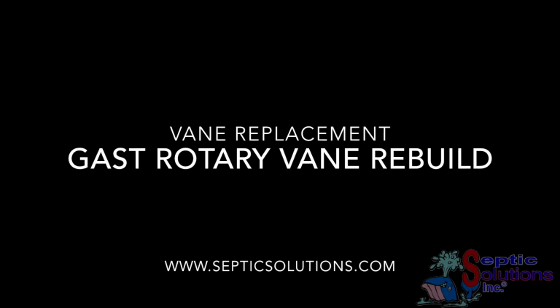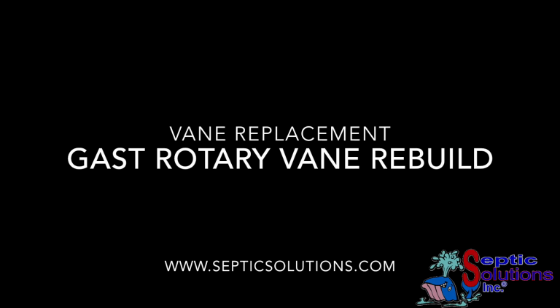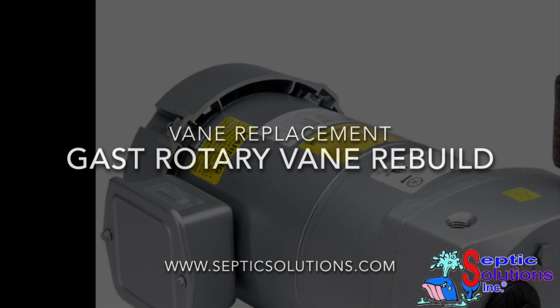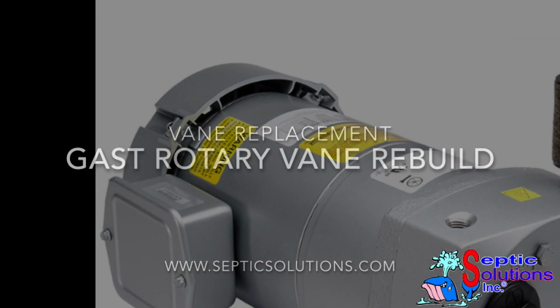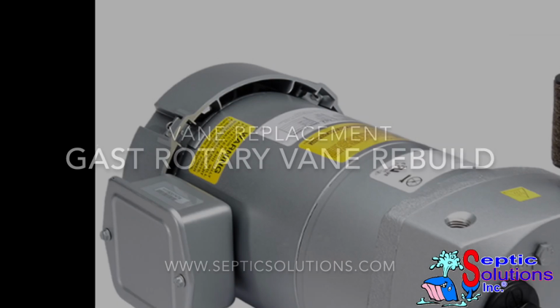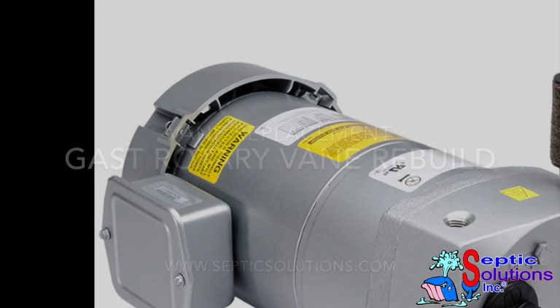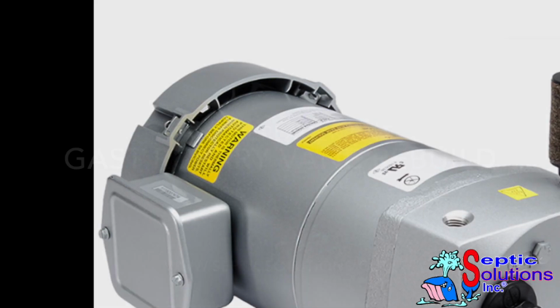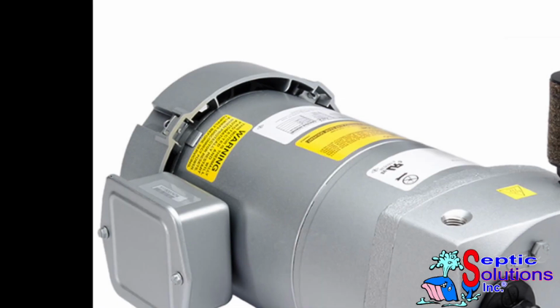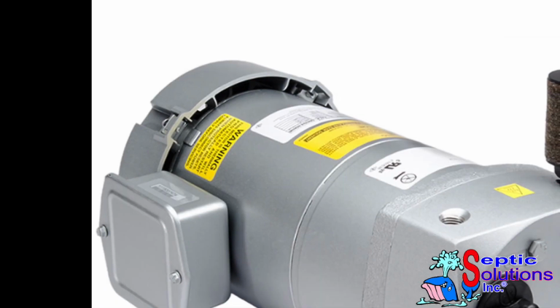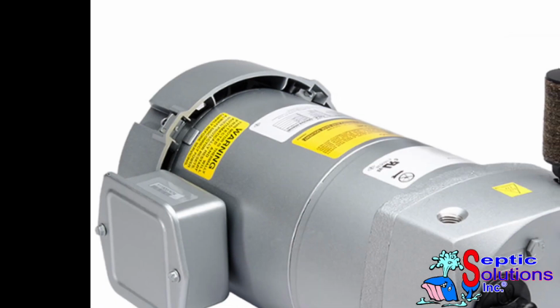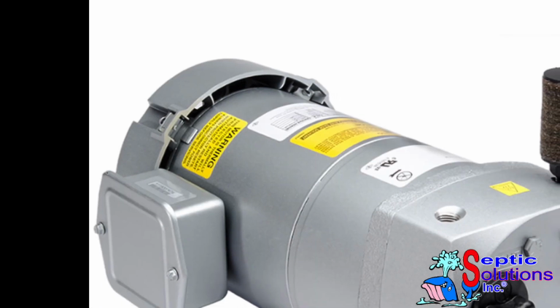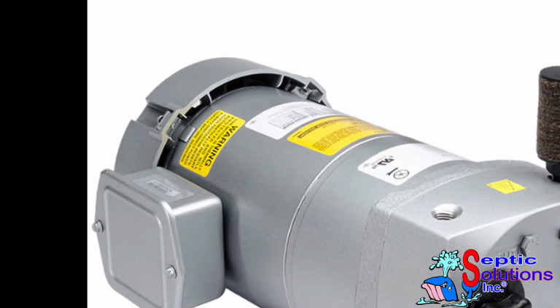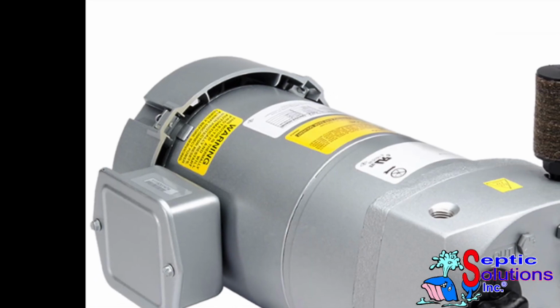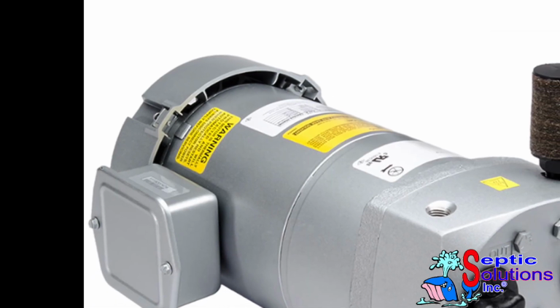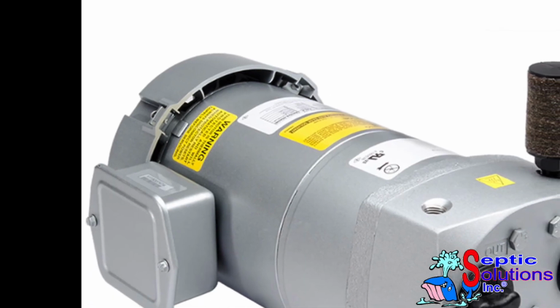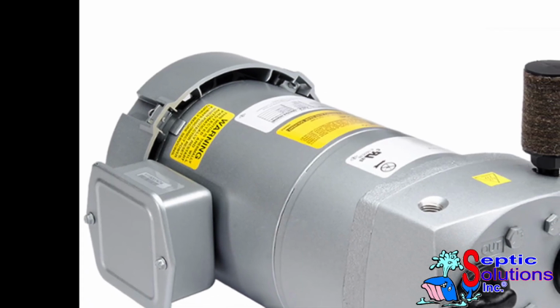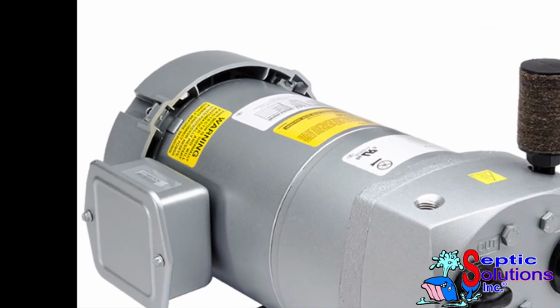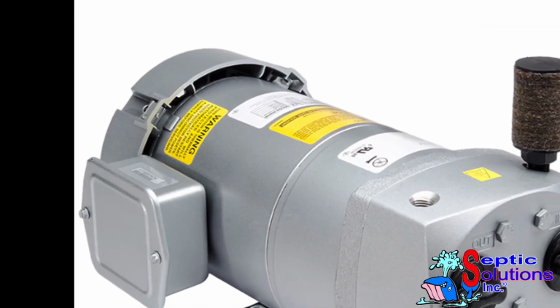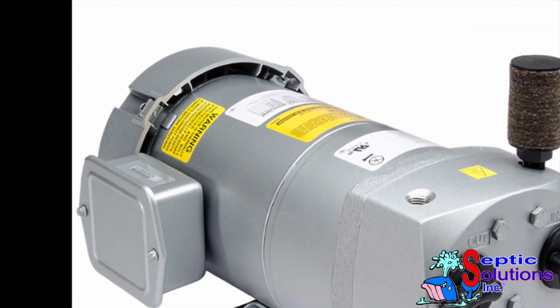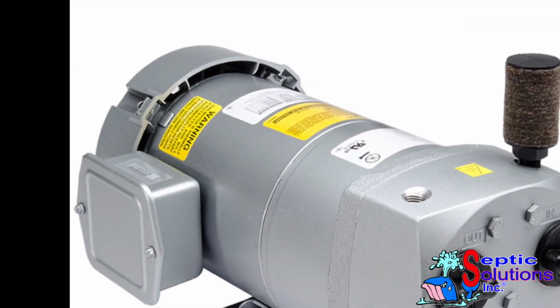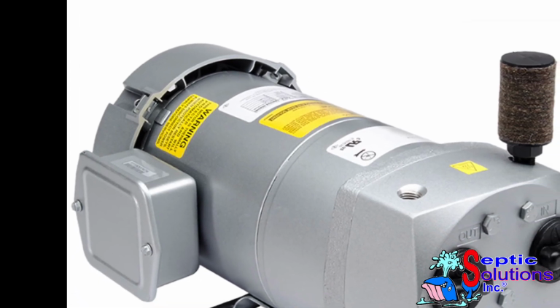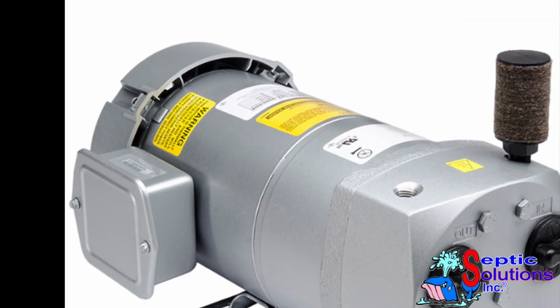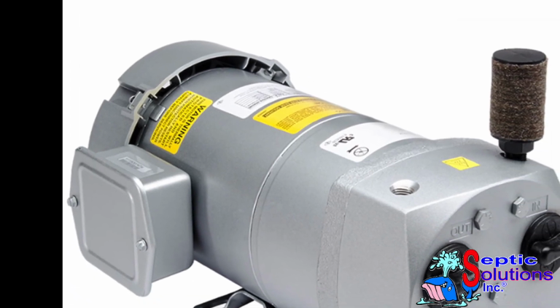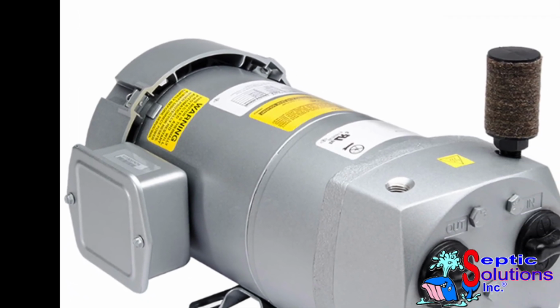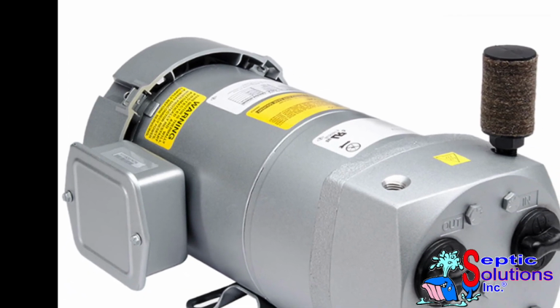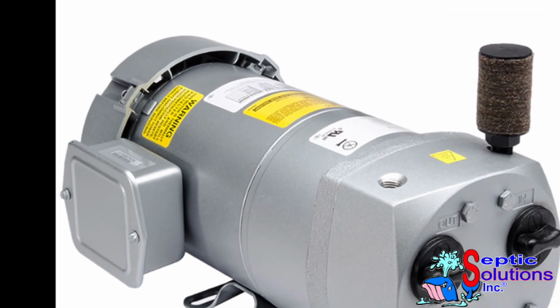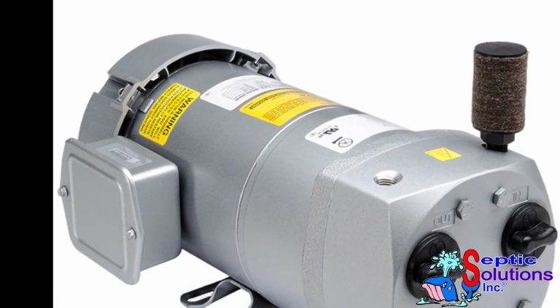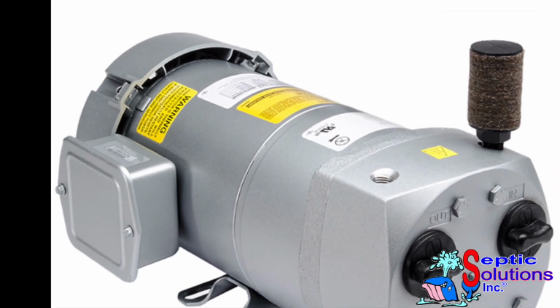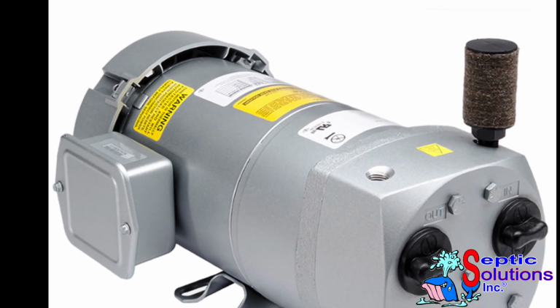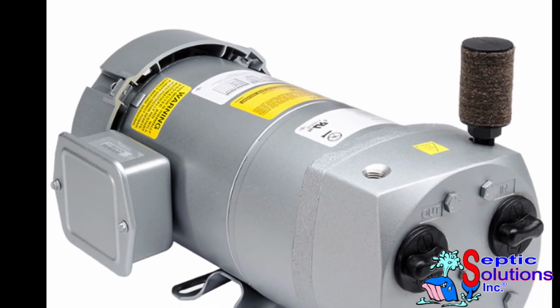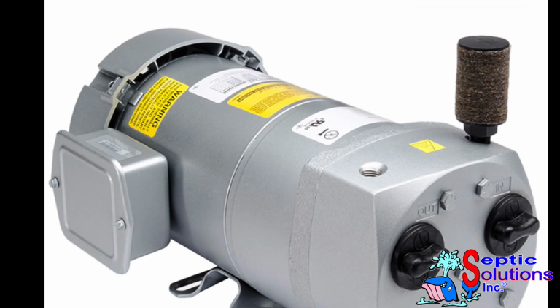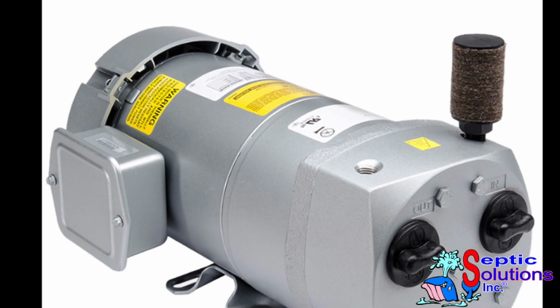How to replace the vanes in a gas rotary vane compressor with parts from SepticSolutions.com.